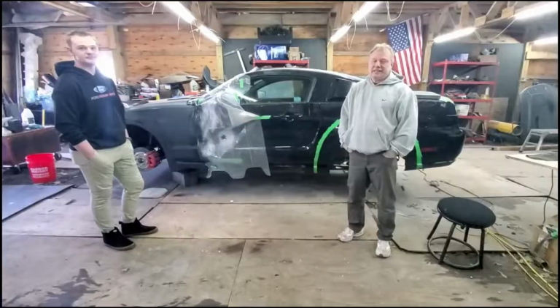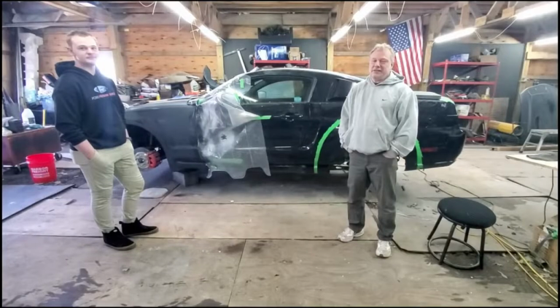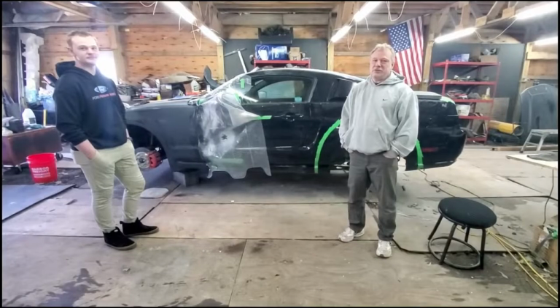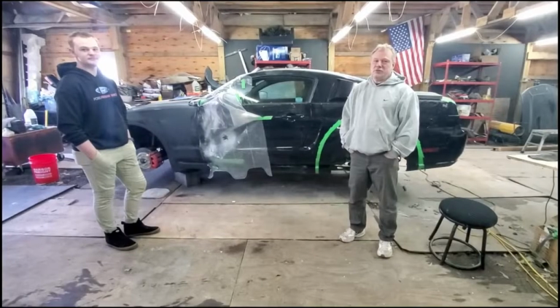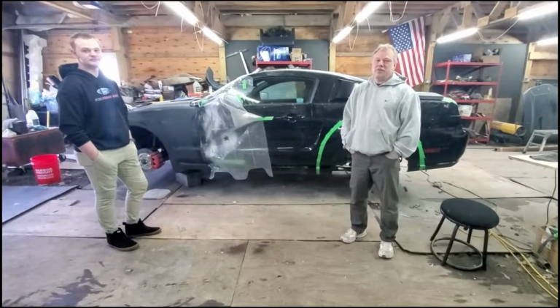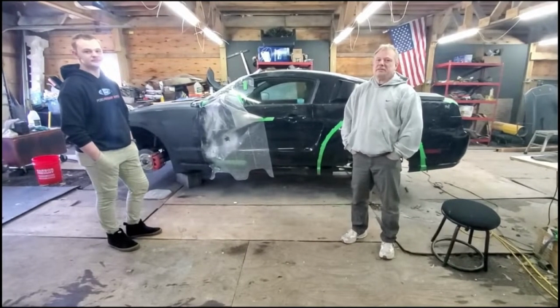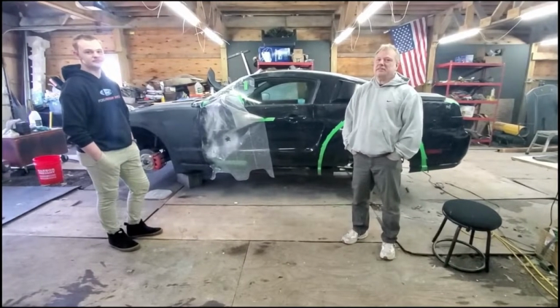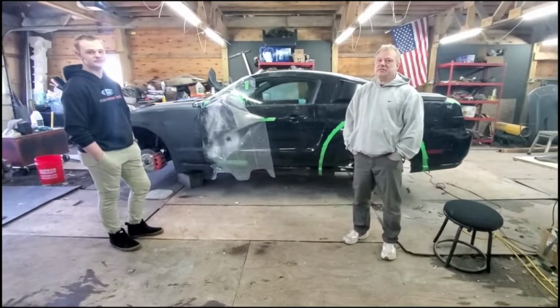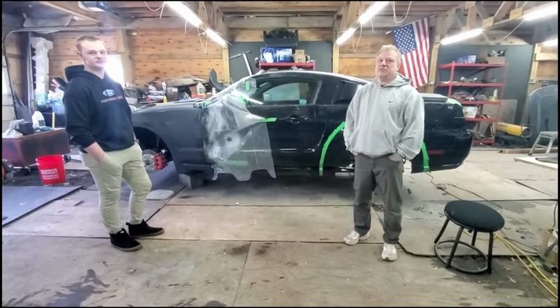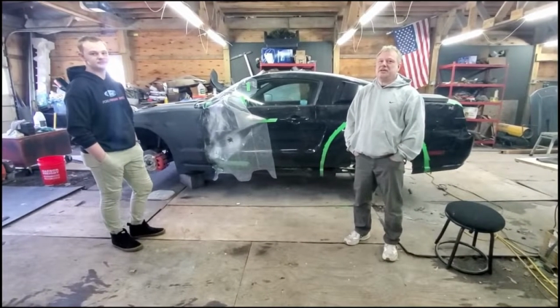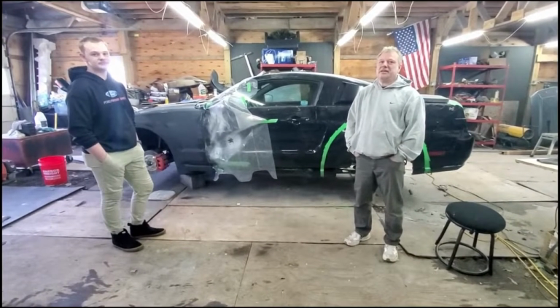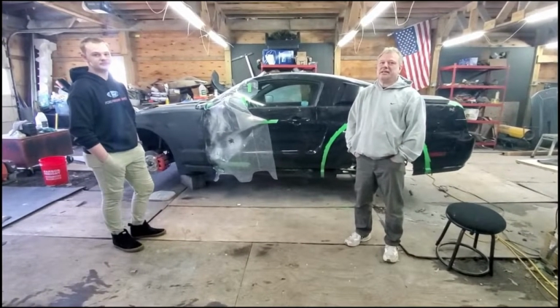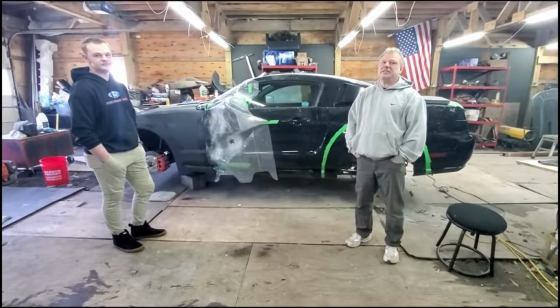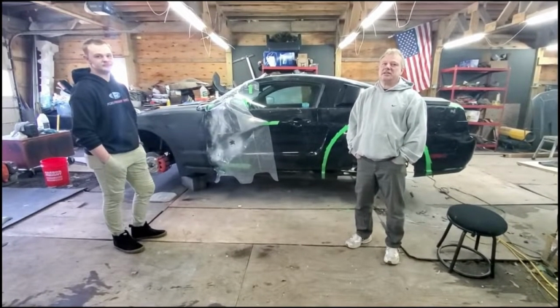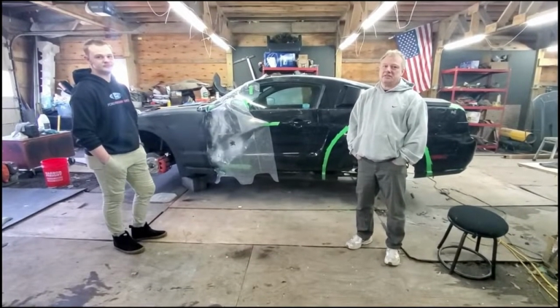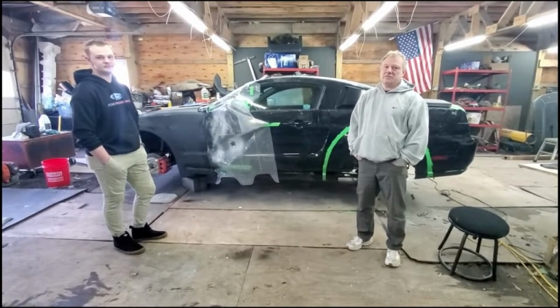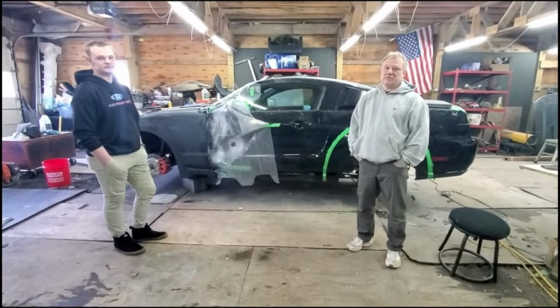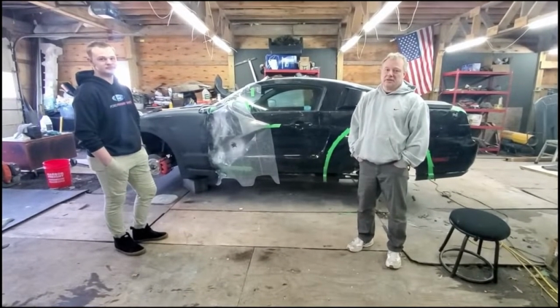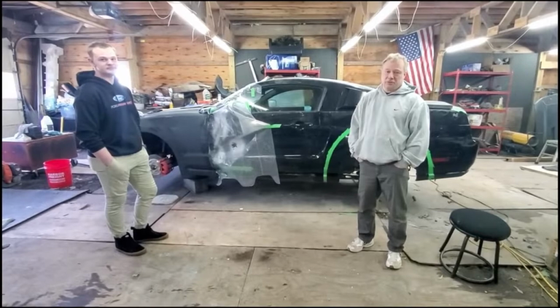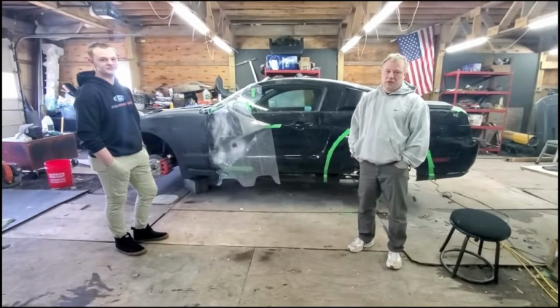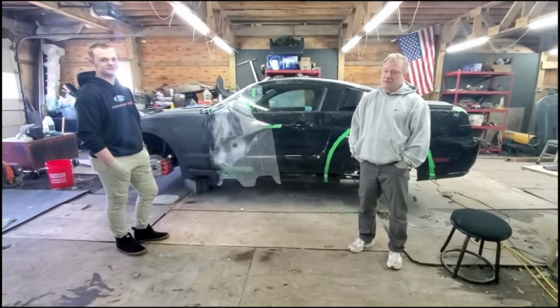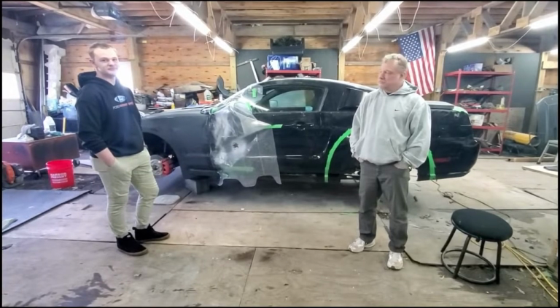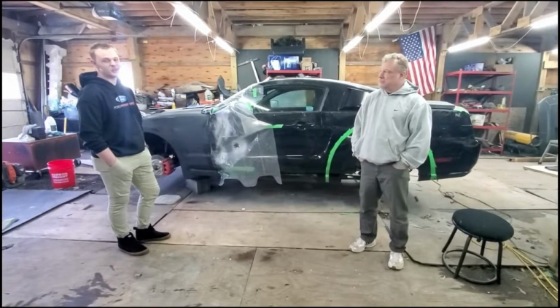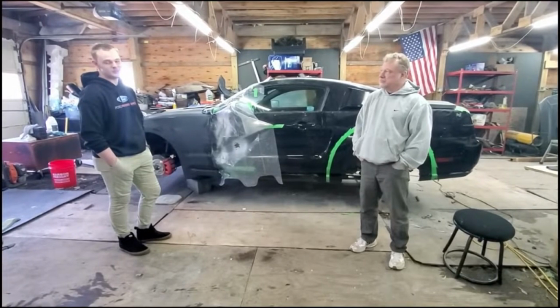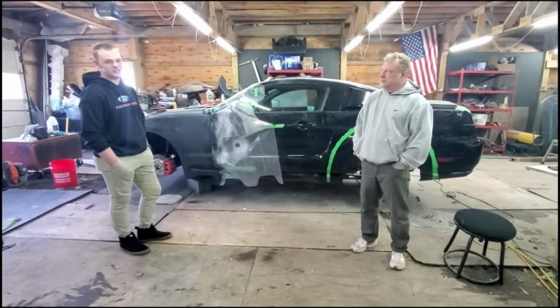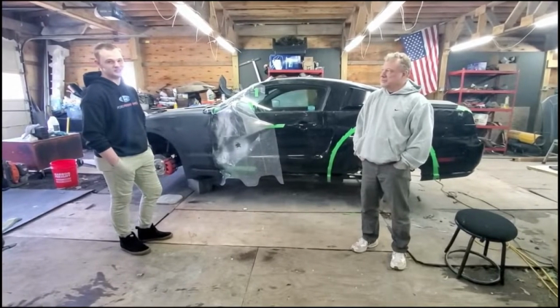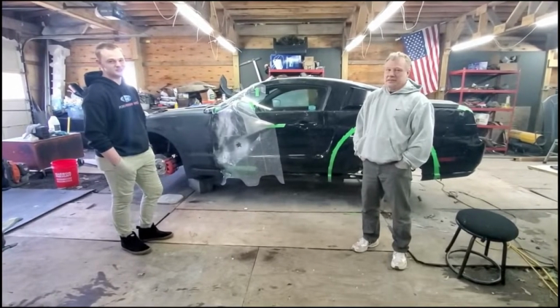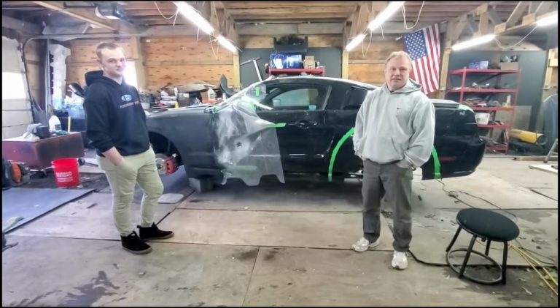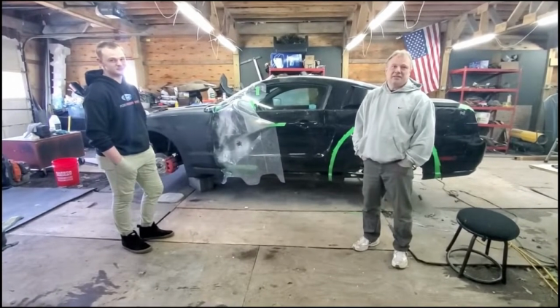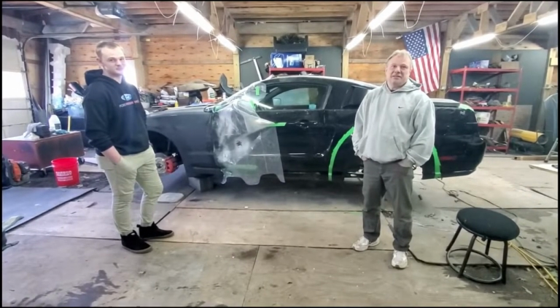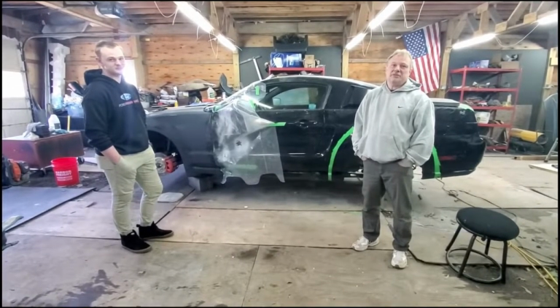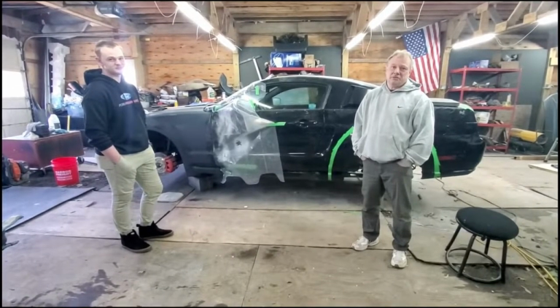Hey YouTube, this is Jay and T Customs. I'm Jay. I'm T. How are you doing?